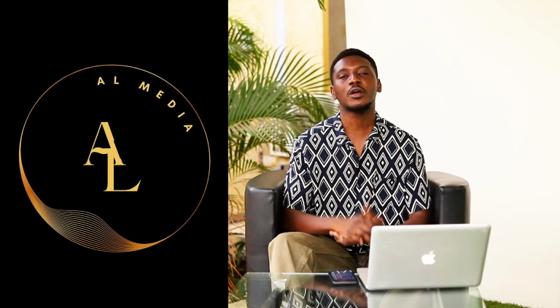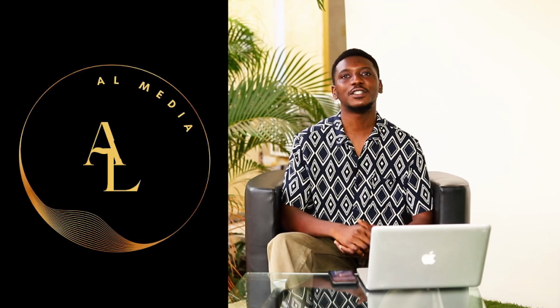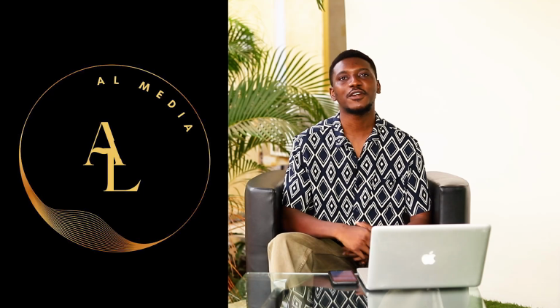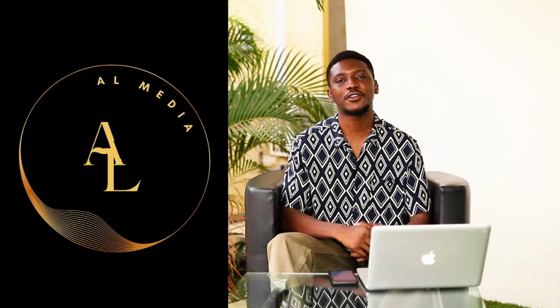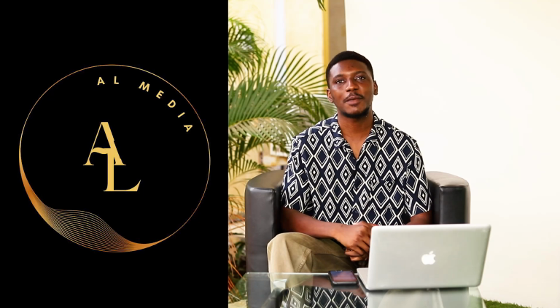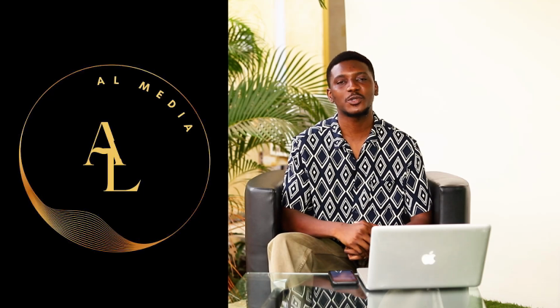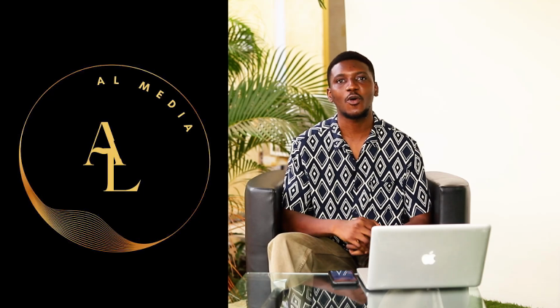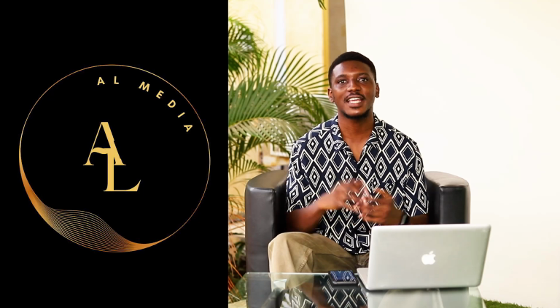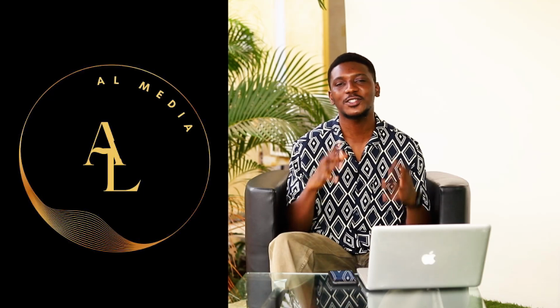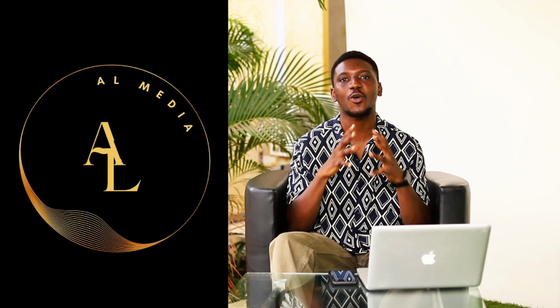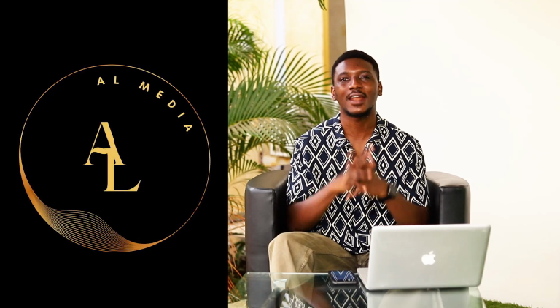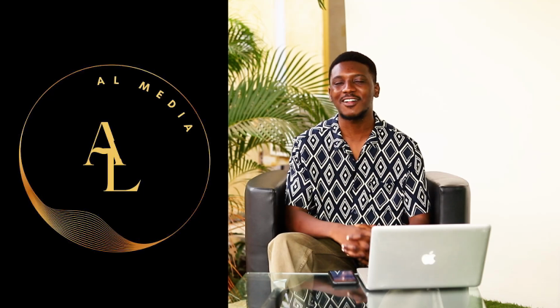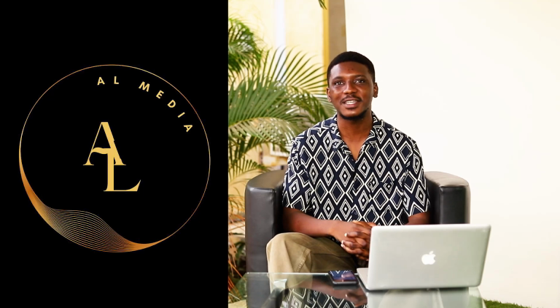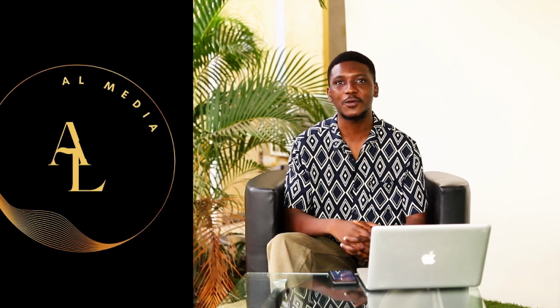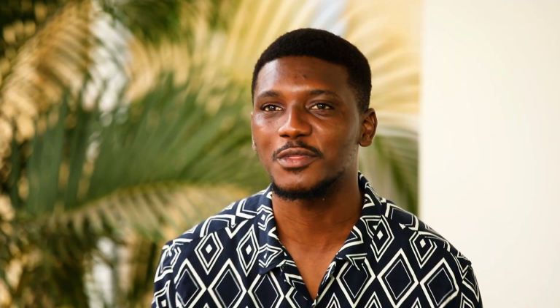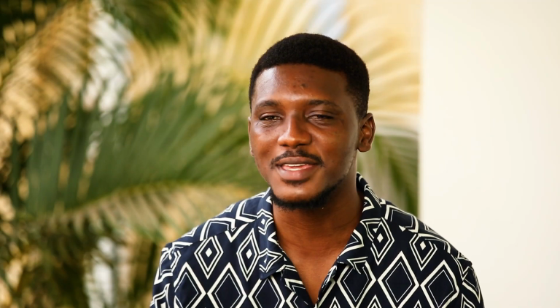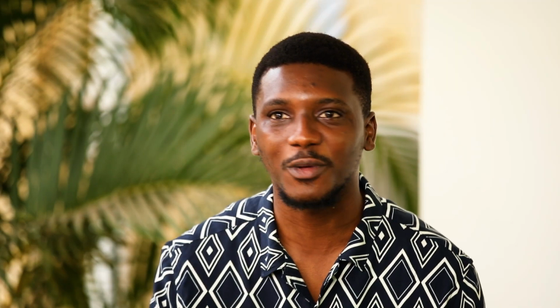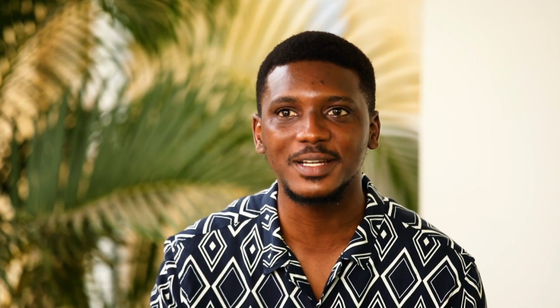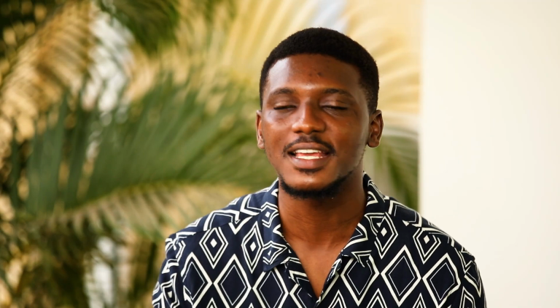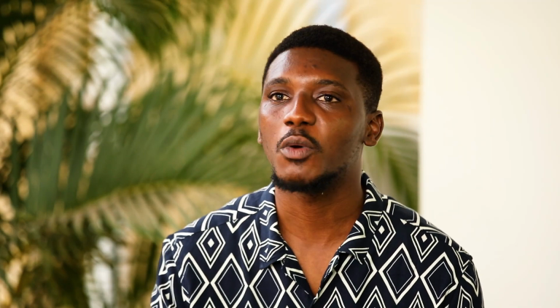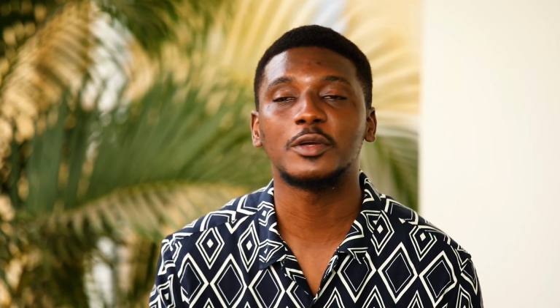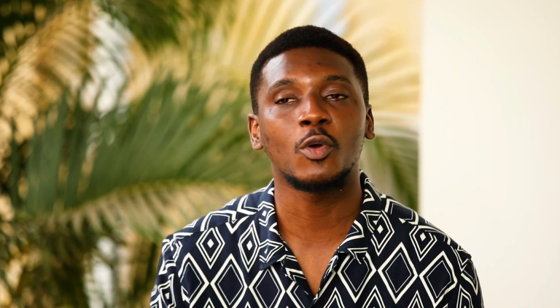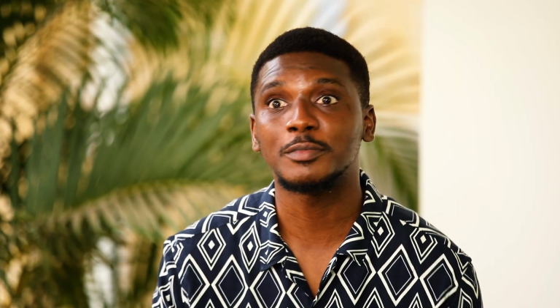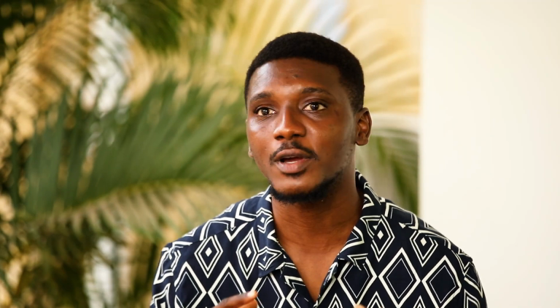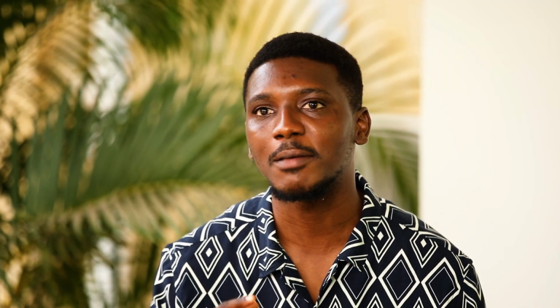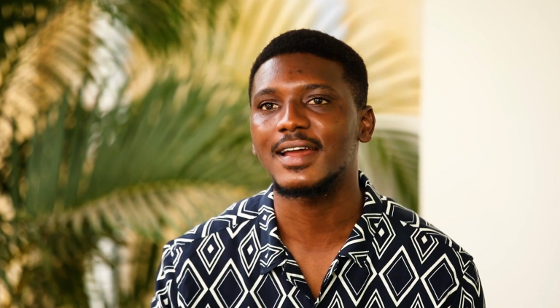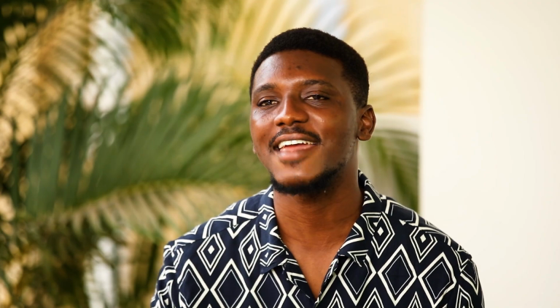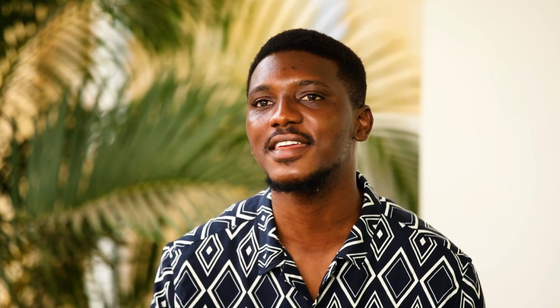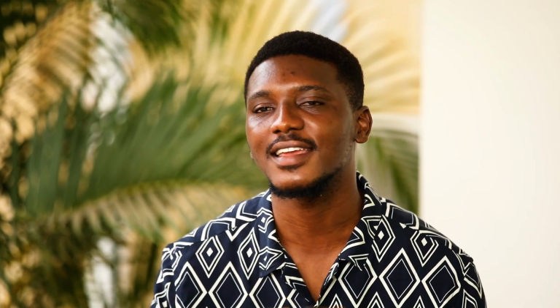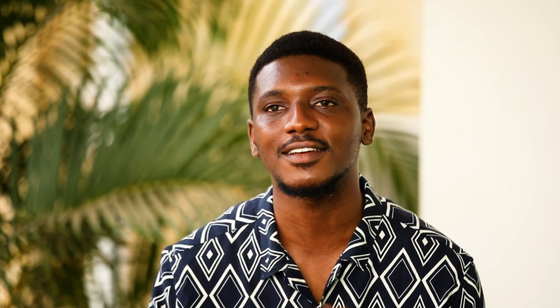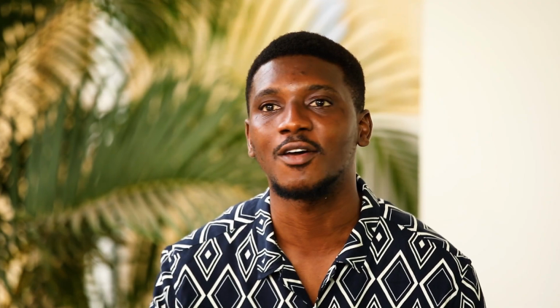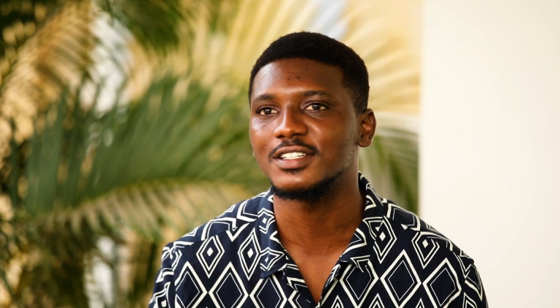Welcome to the very first episode of Tech Talk on Owl Media with me, Wilbert, where we're going to be talking about everything technology.